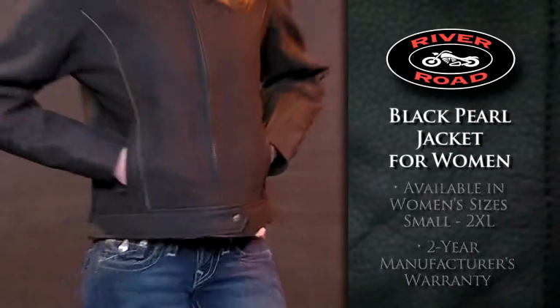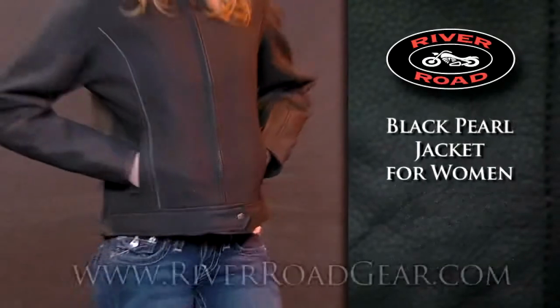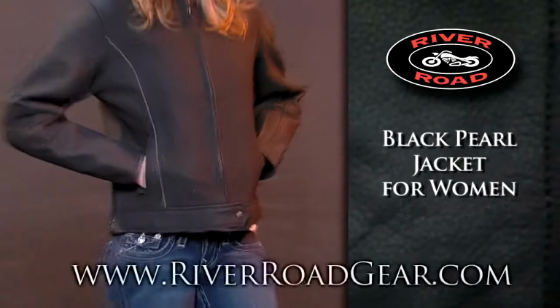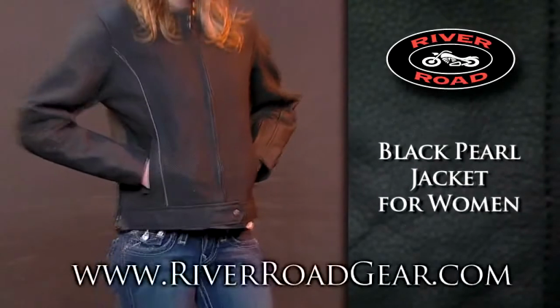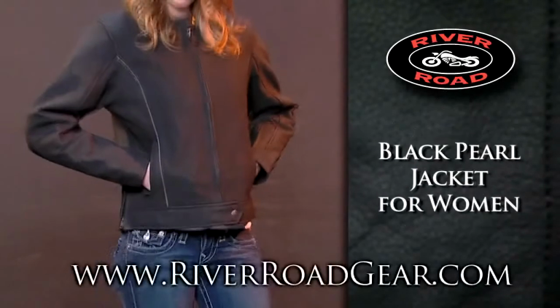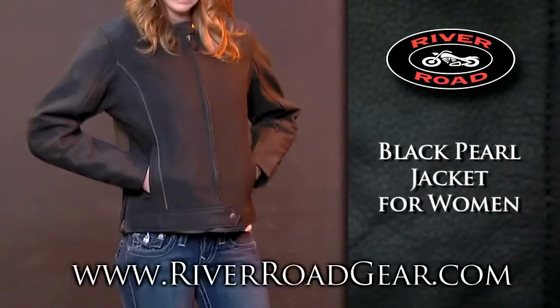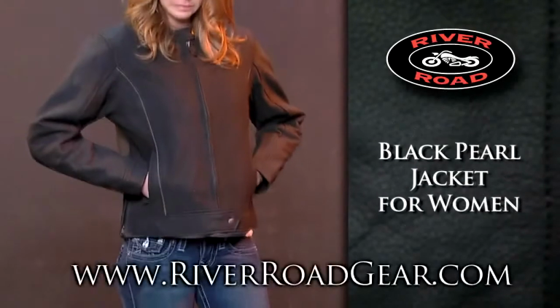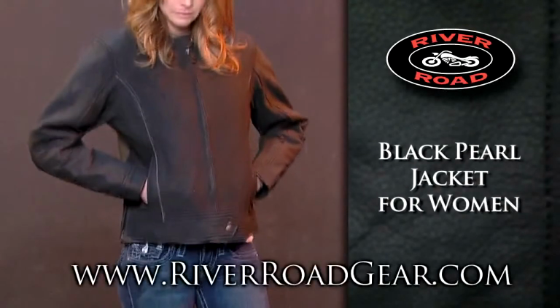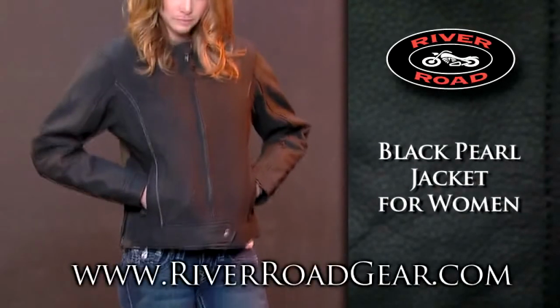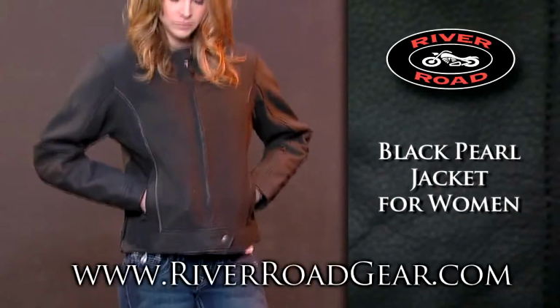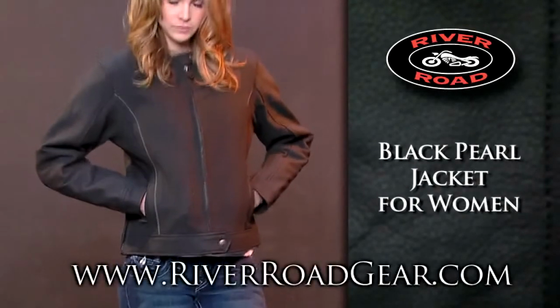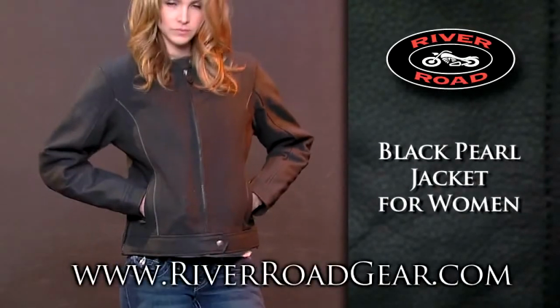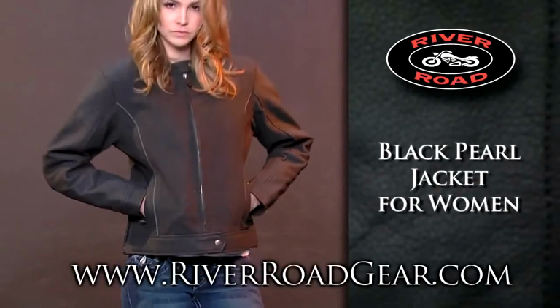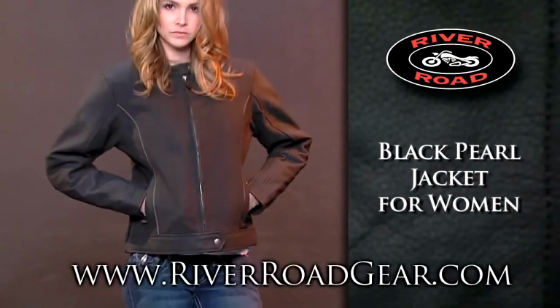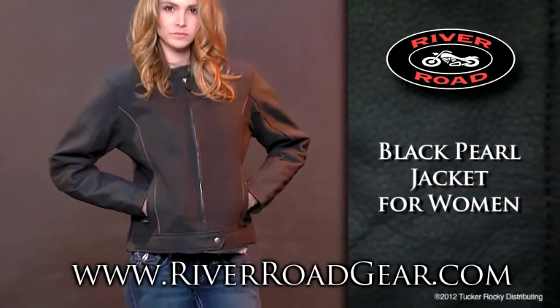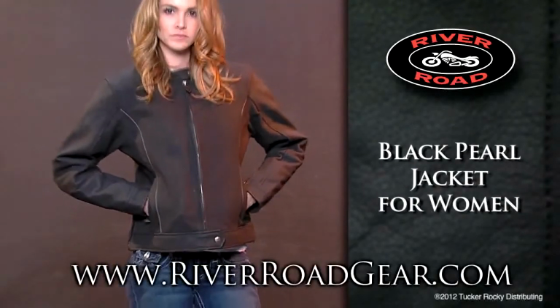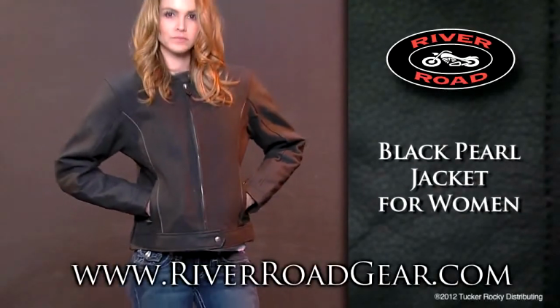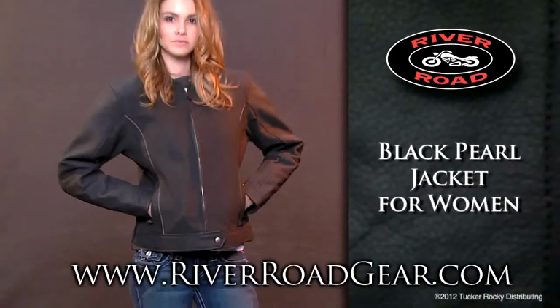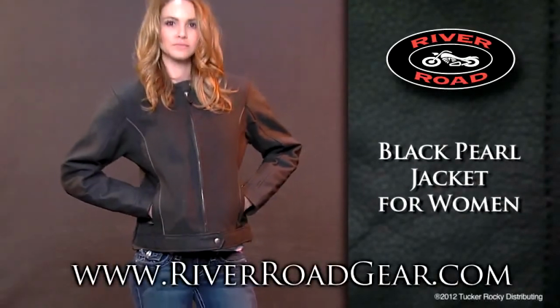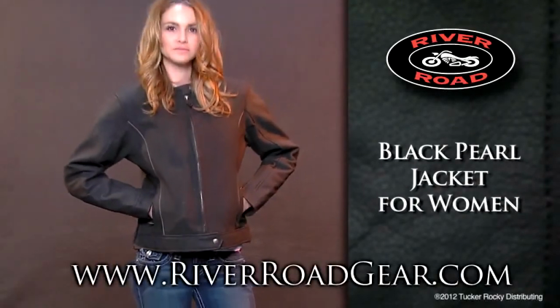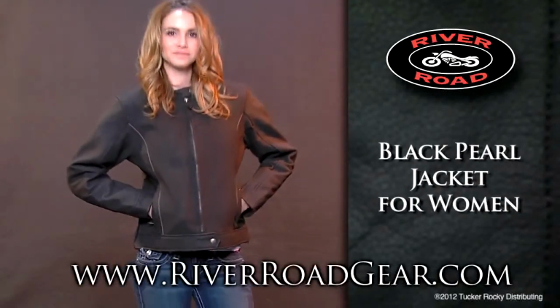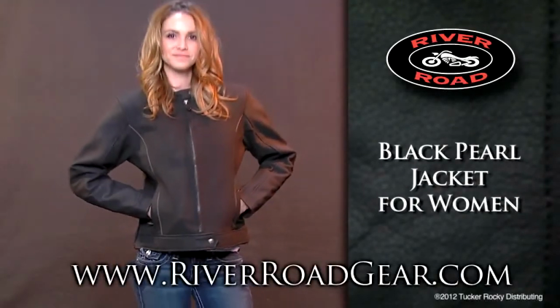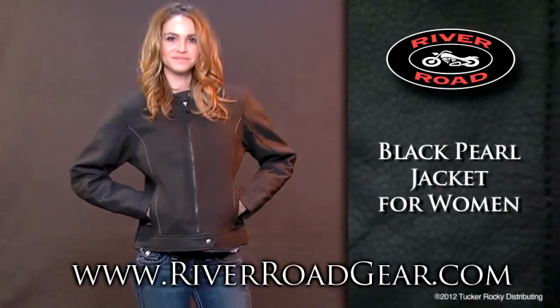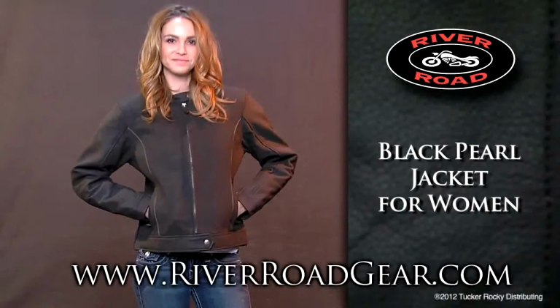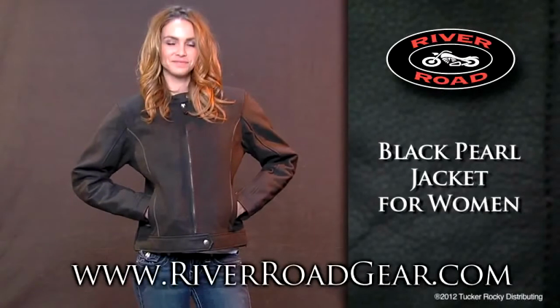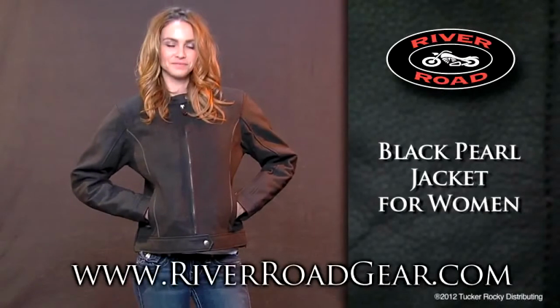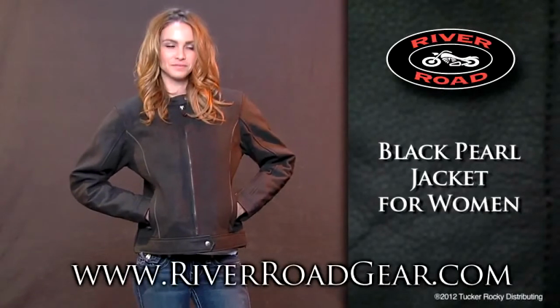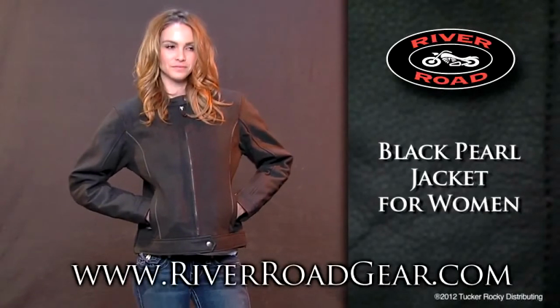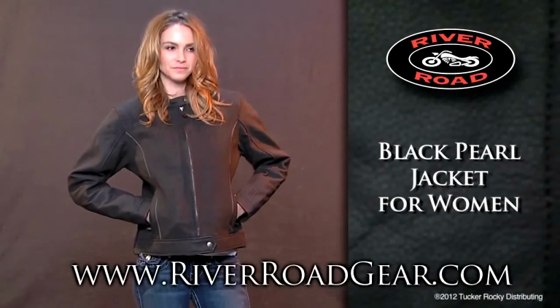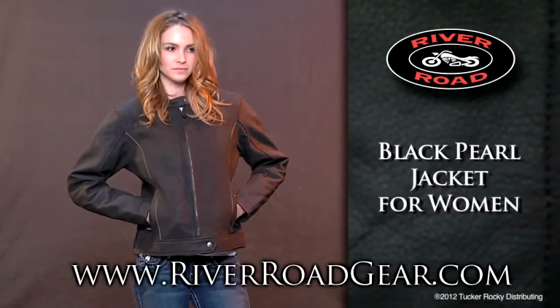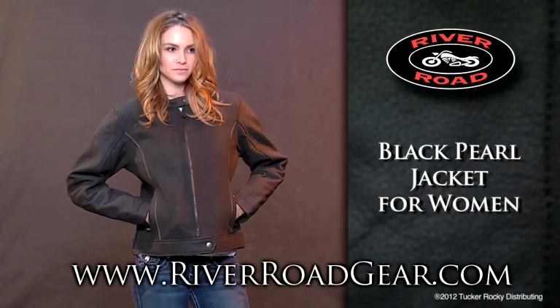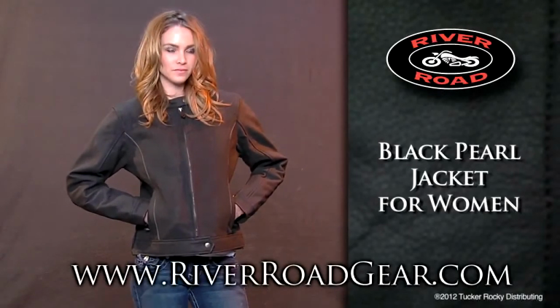For more information or to locate a dealer near you, go to riverroadgear.com.